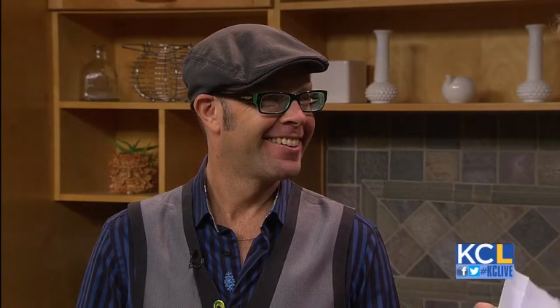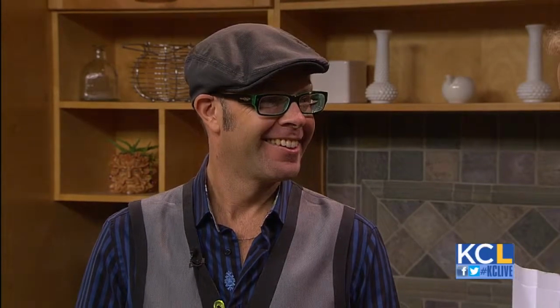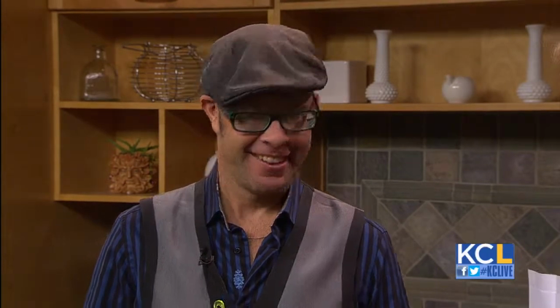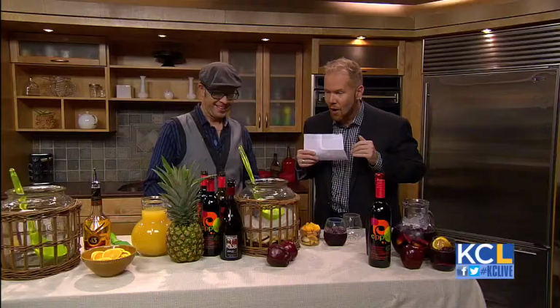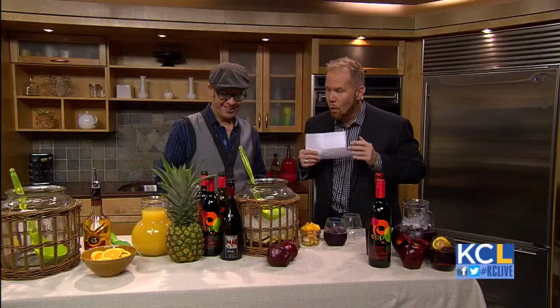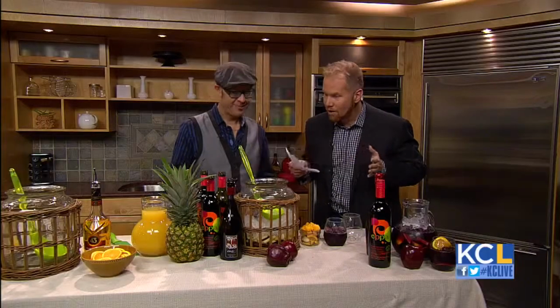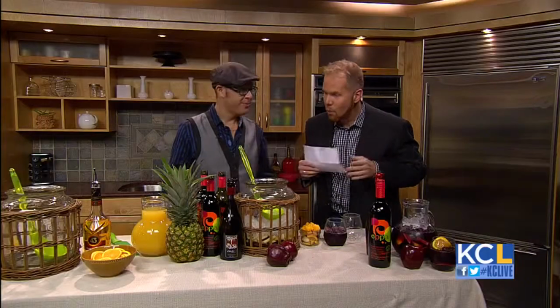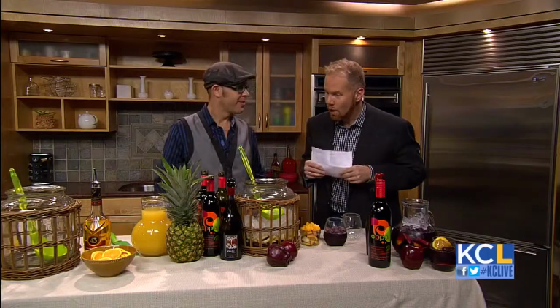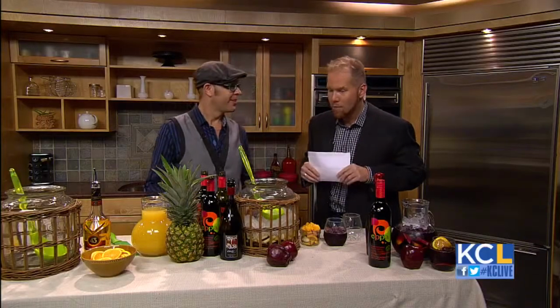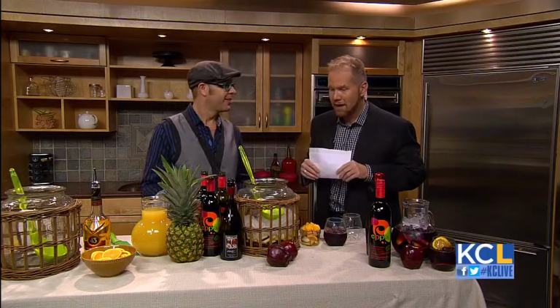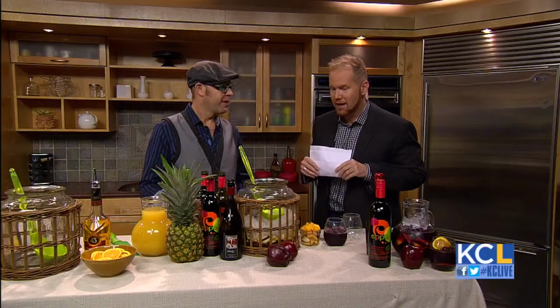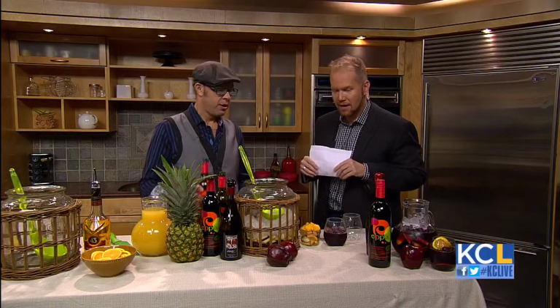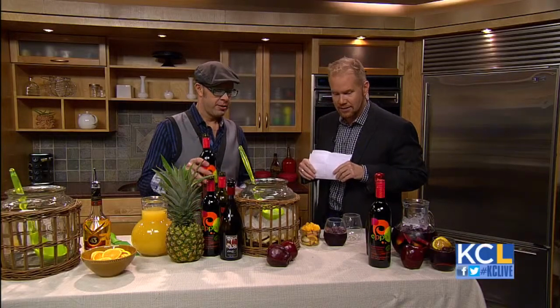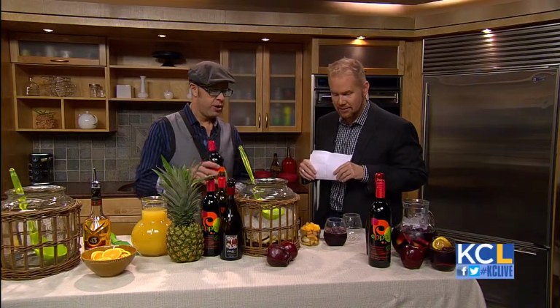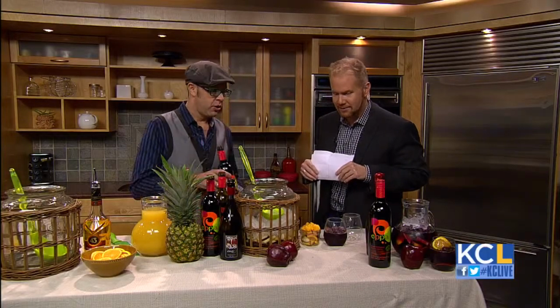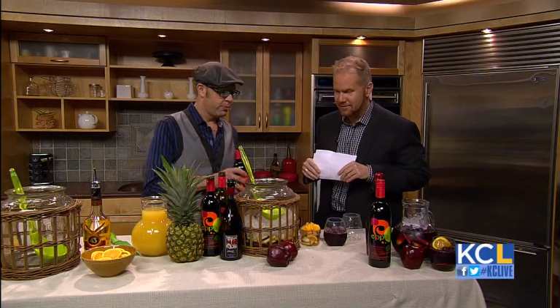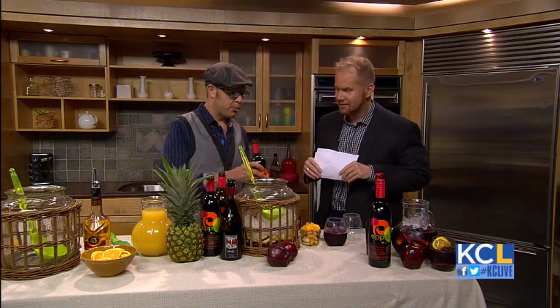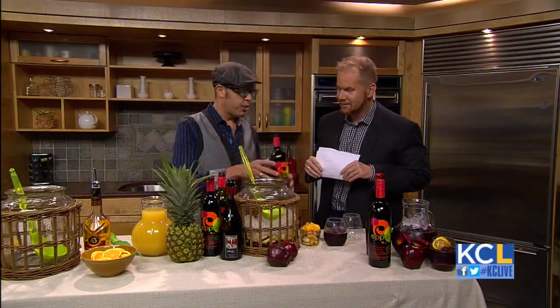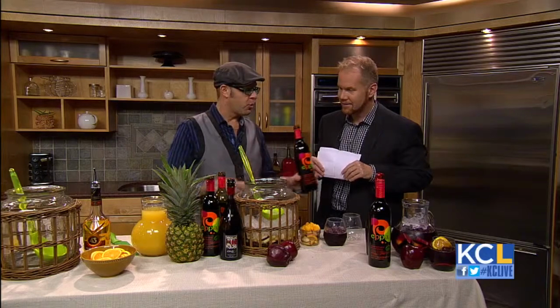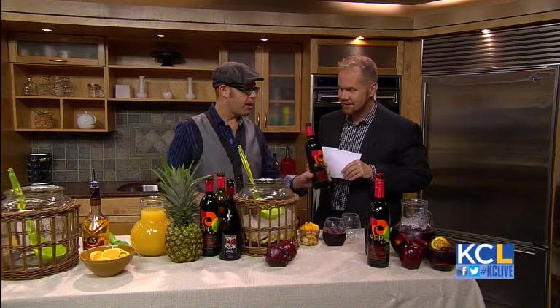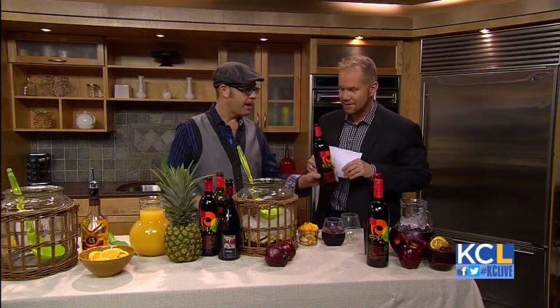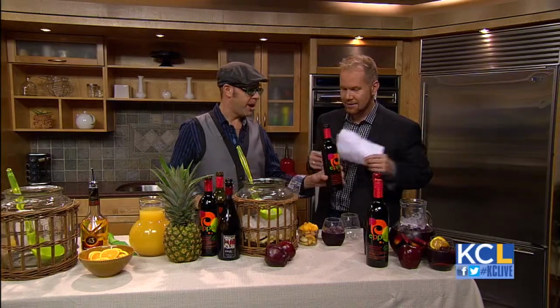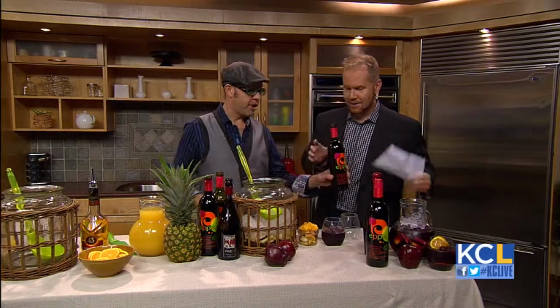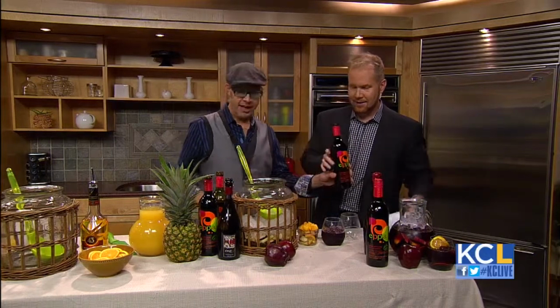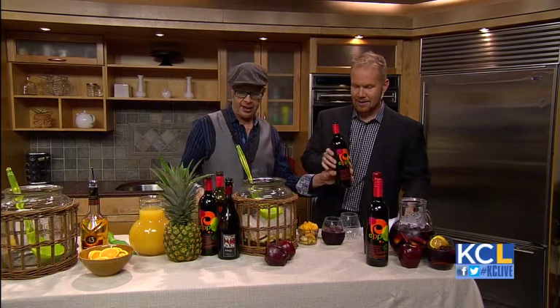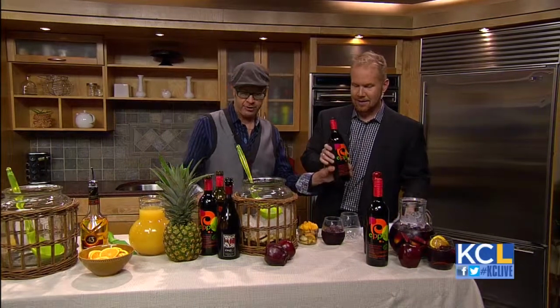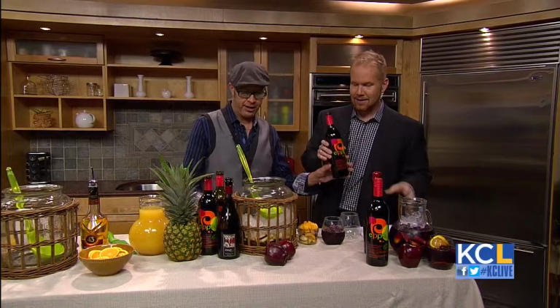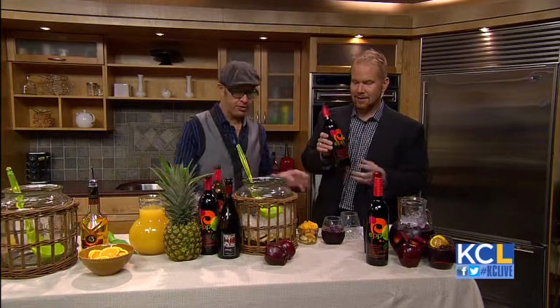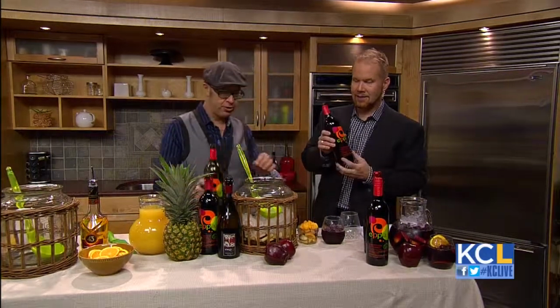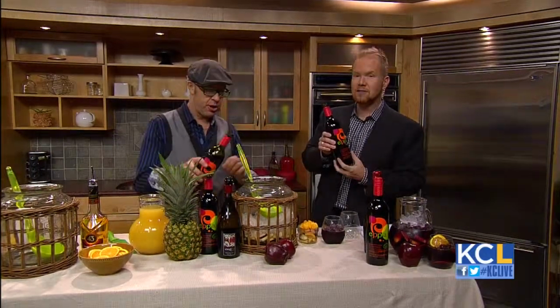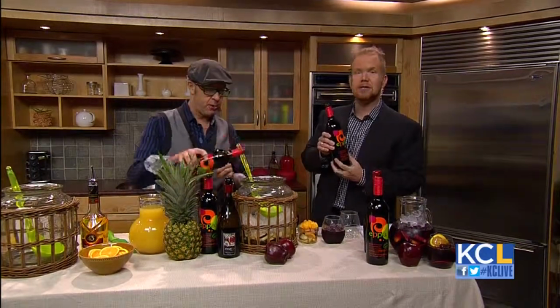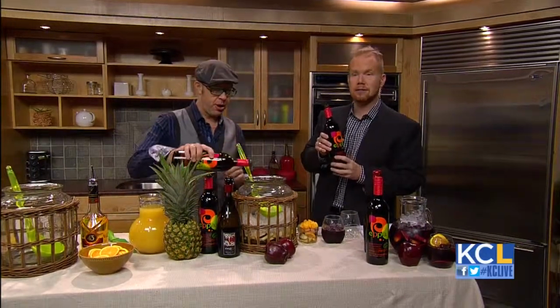Good morning, Michael. We're going to make about a gallon of sangria. So start pouring.